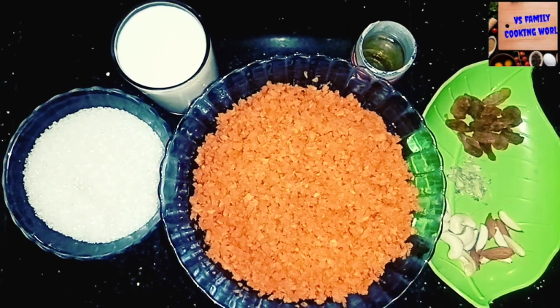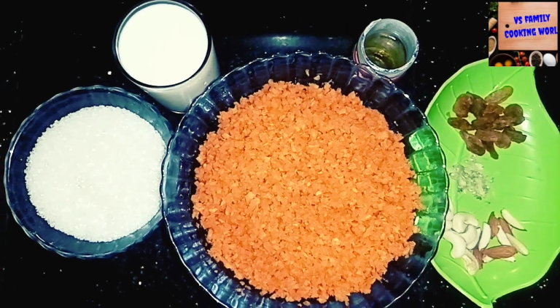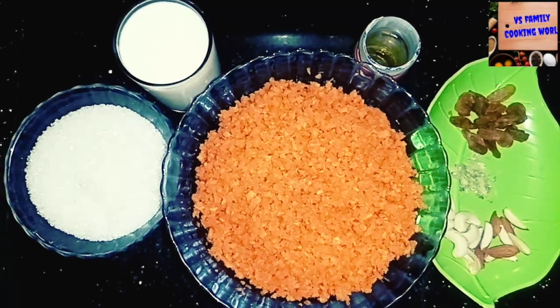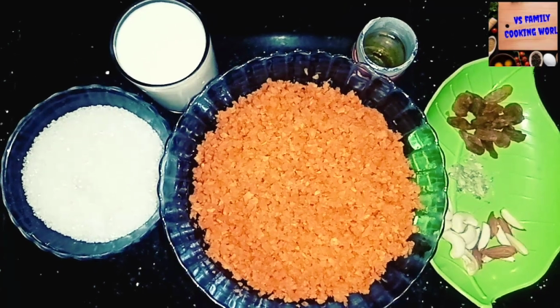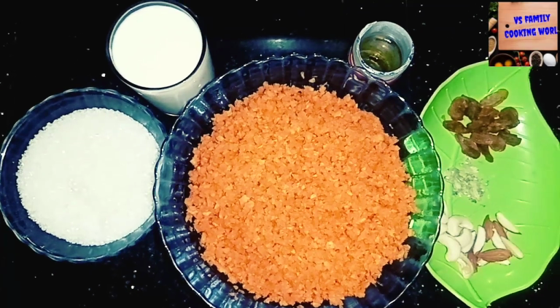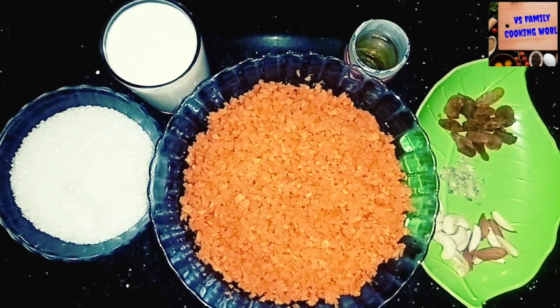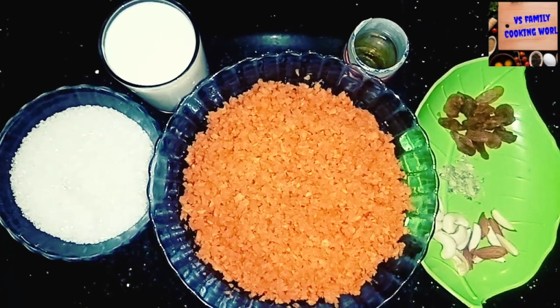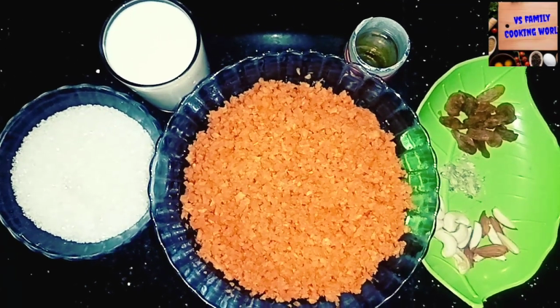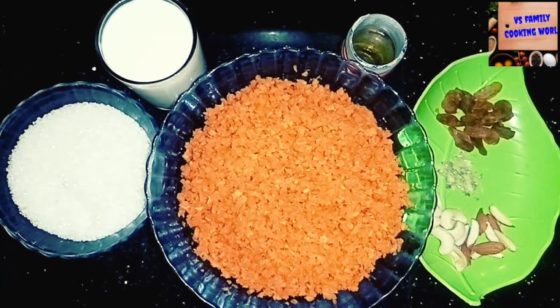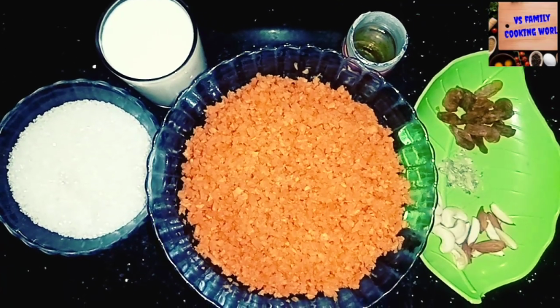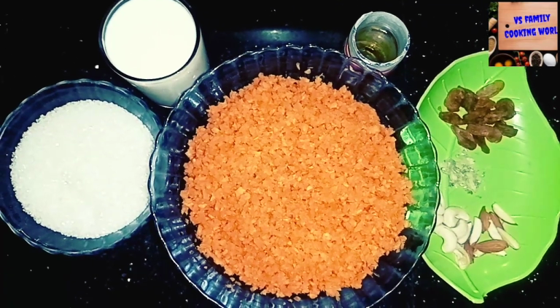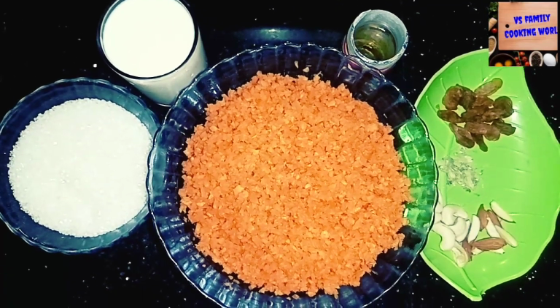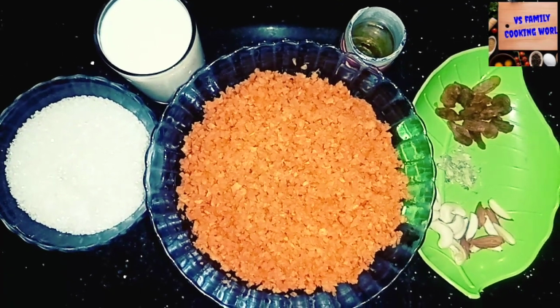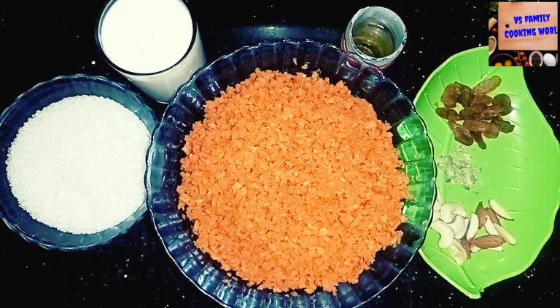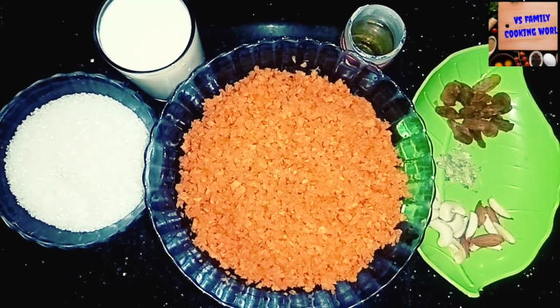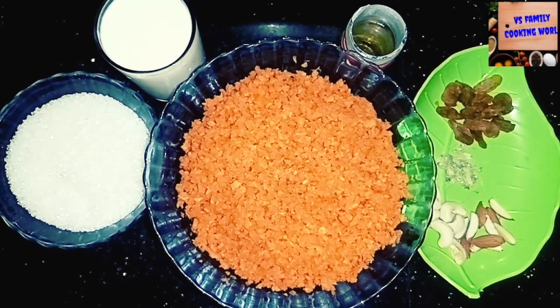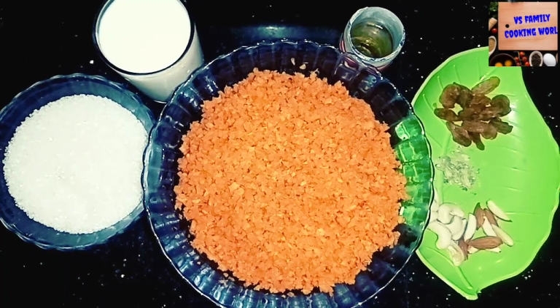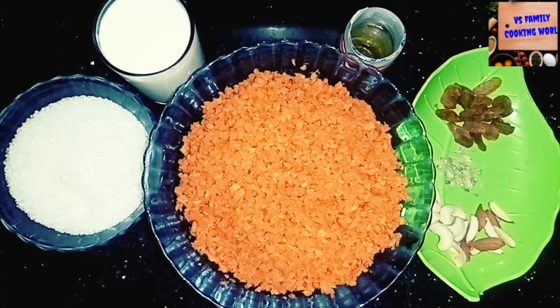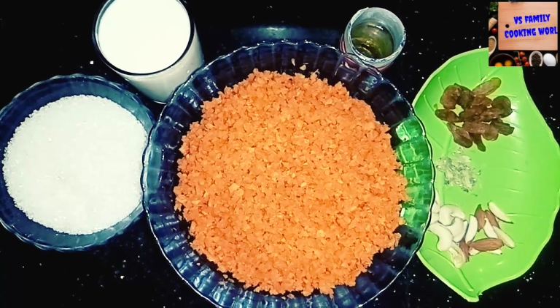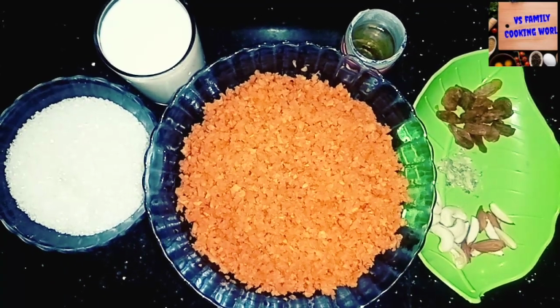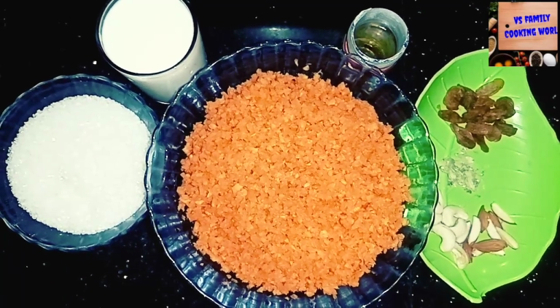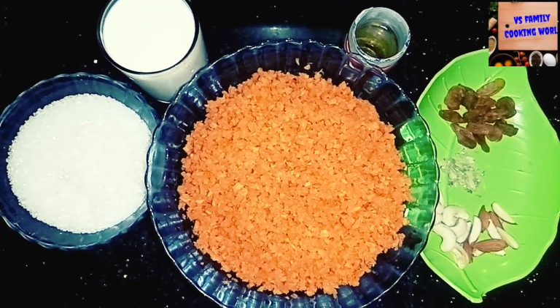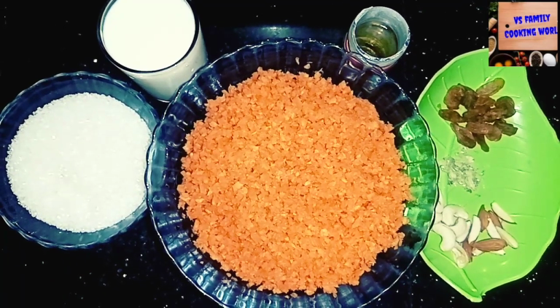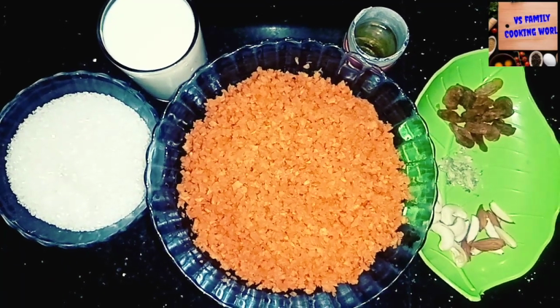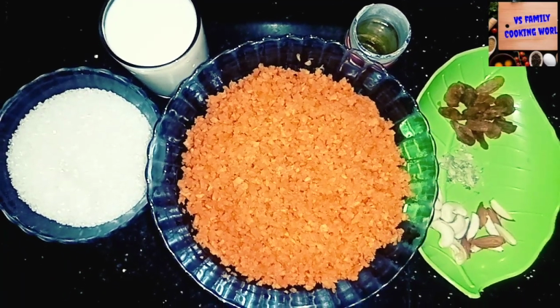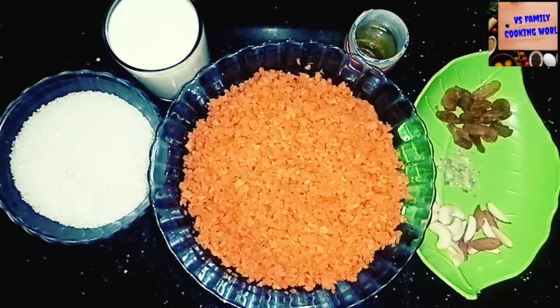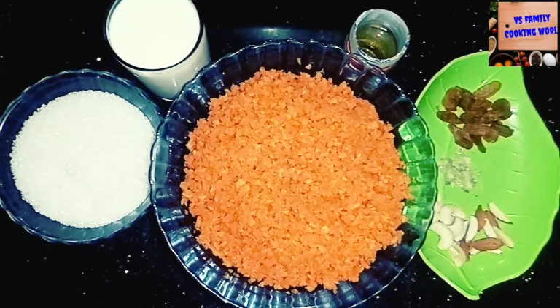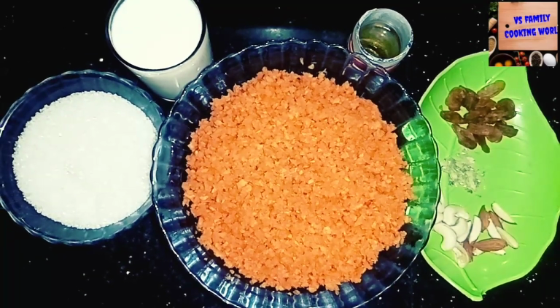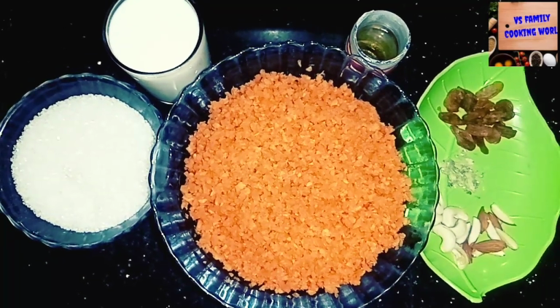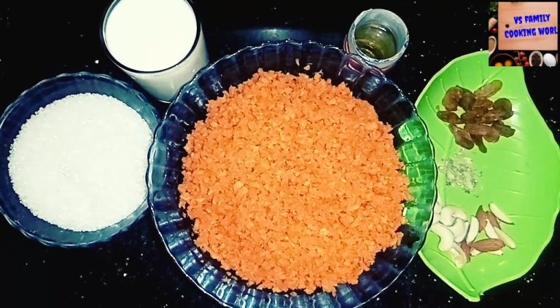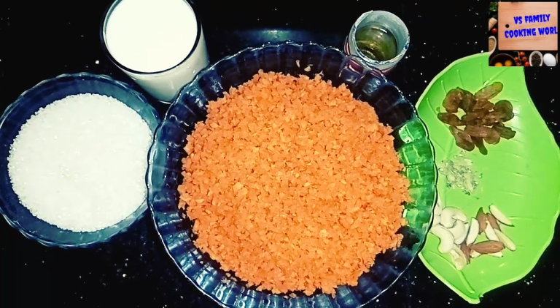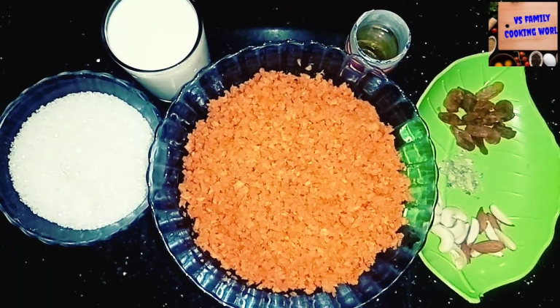Hi Dears, welcome to VS Family Cooking. I am using a carrot.